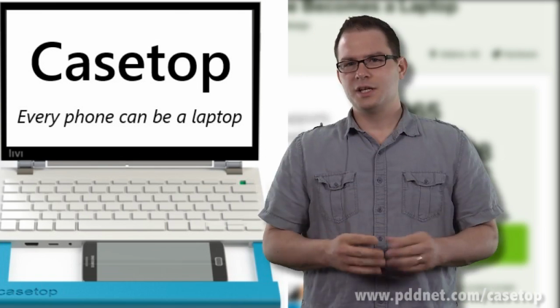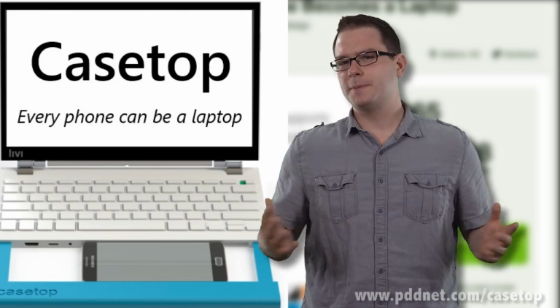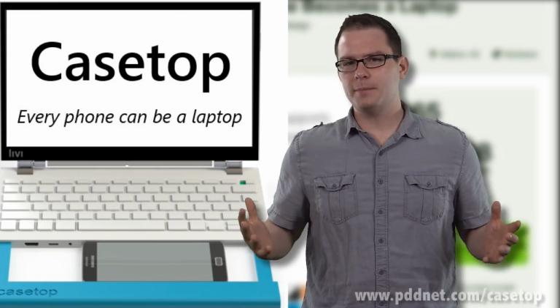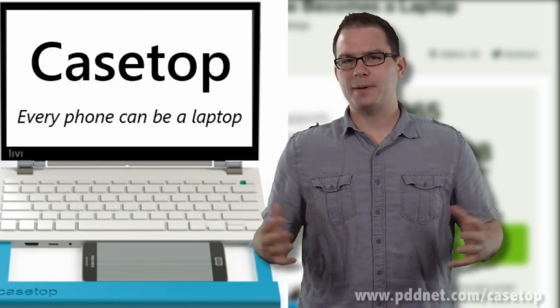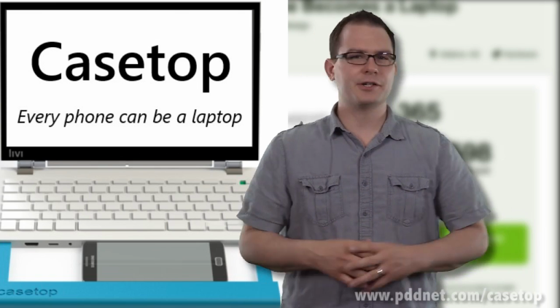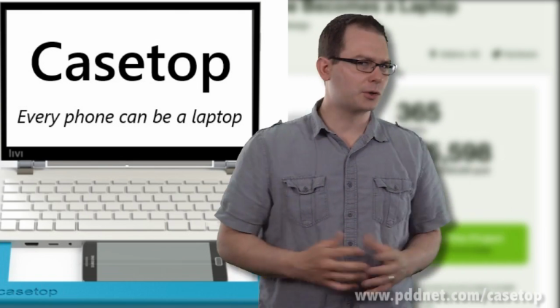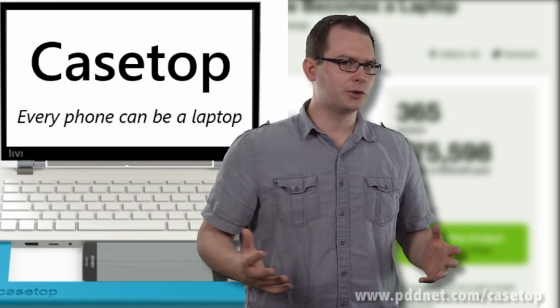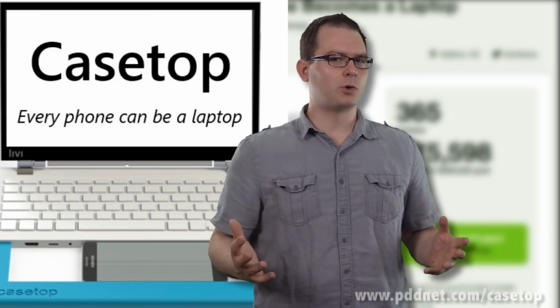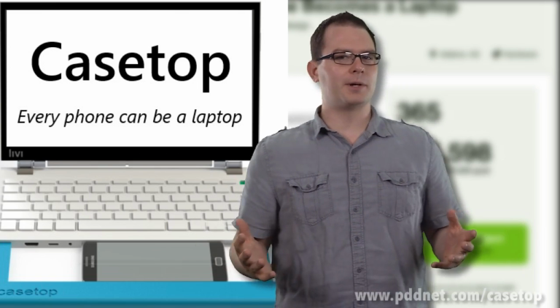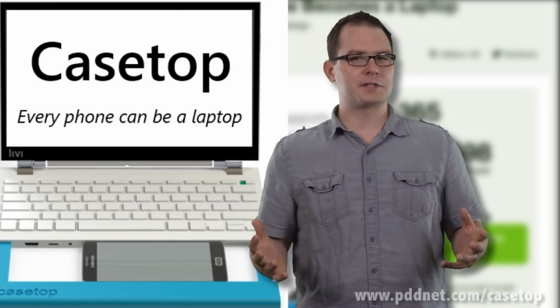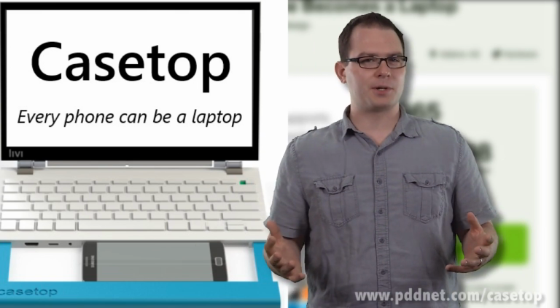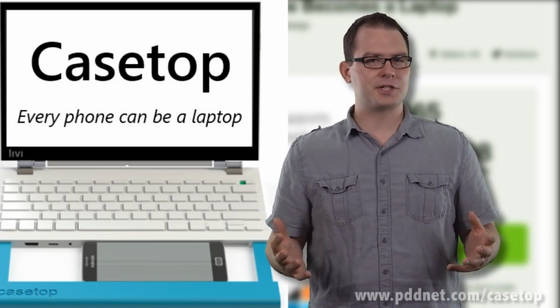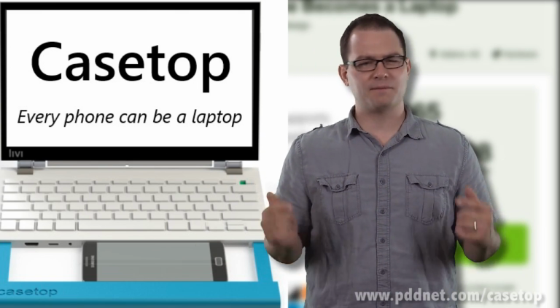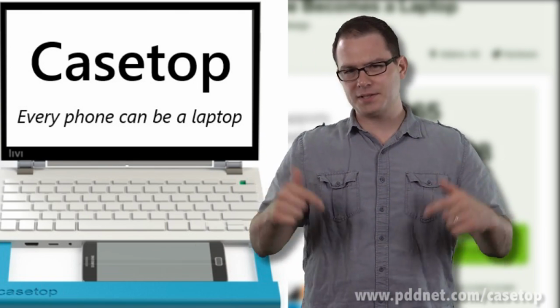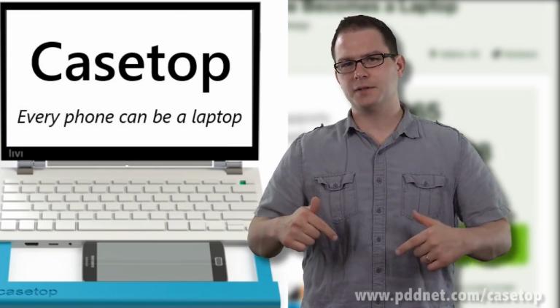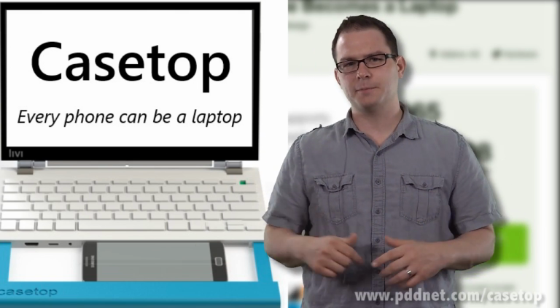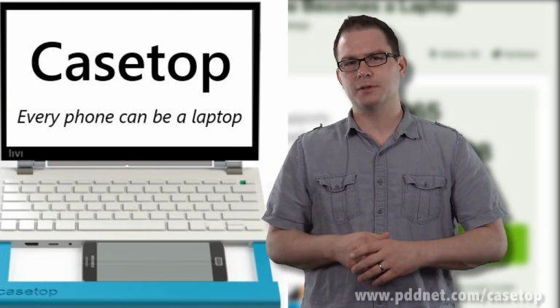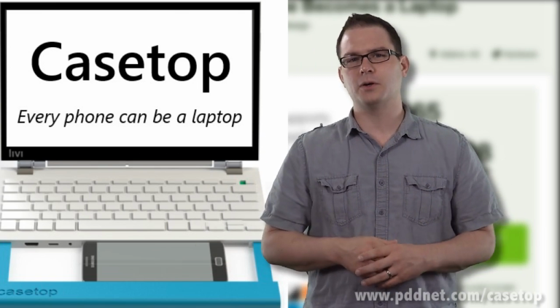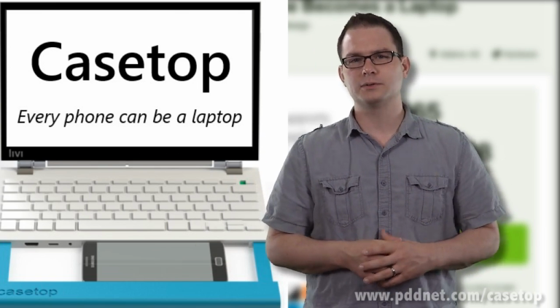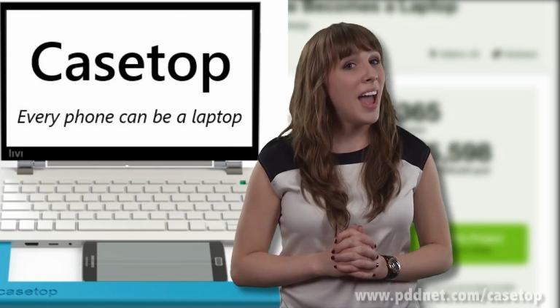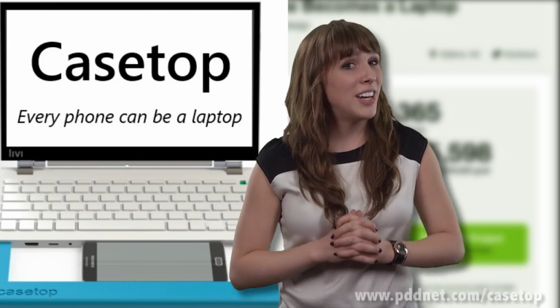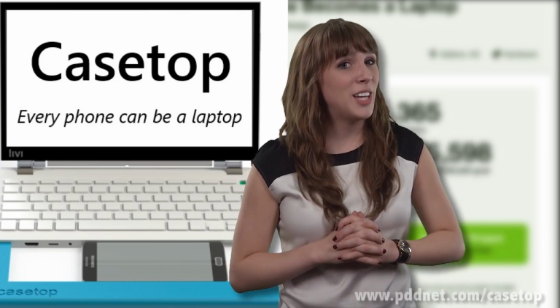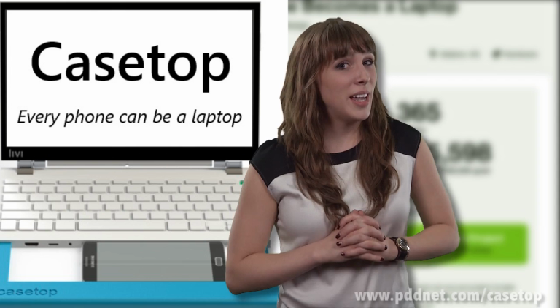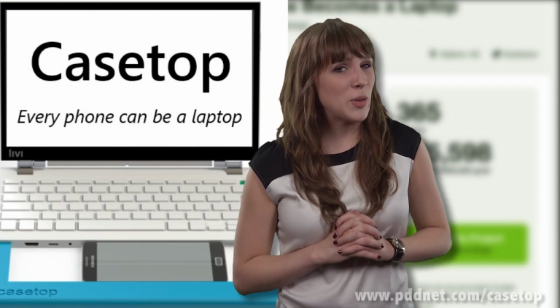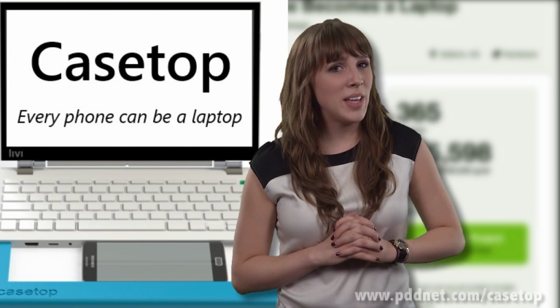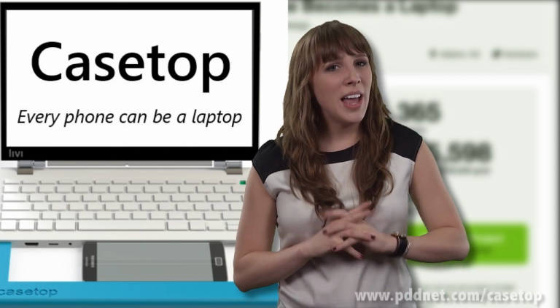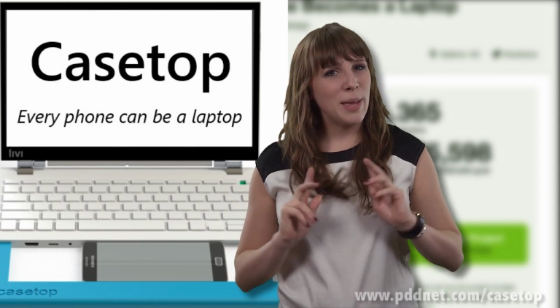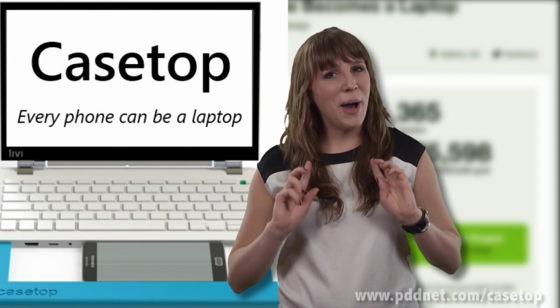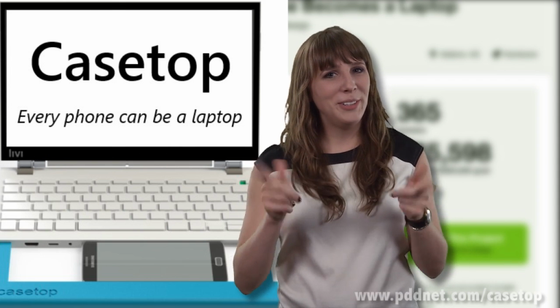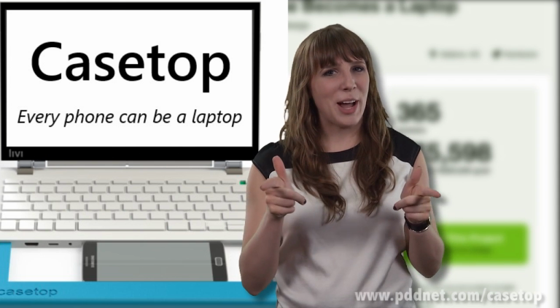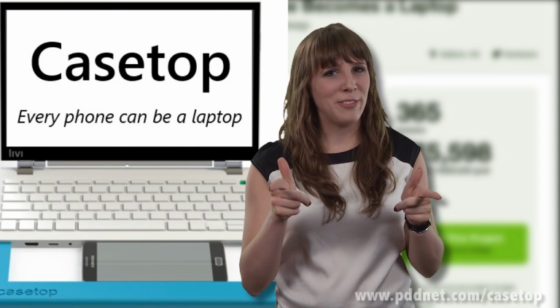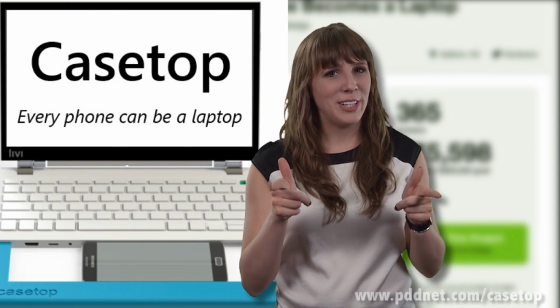To become a backer or learn more about this project, visit the link below. And until next week, keep on crowdfunding.